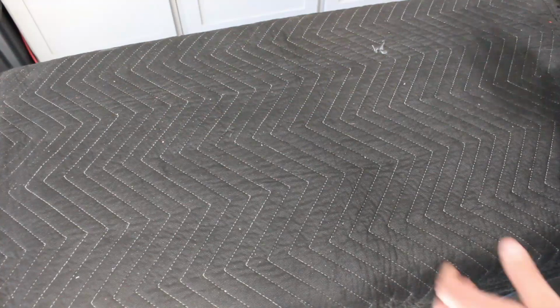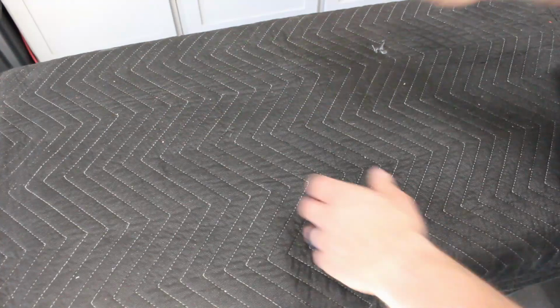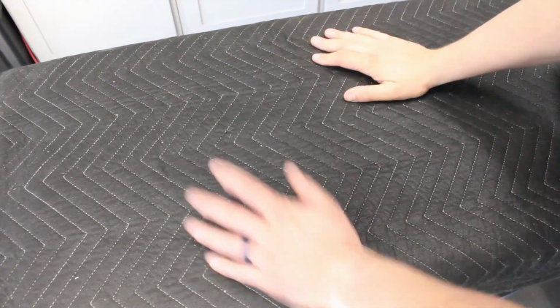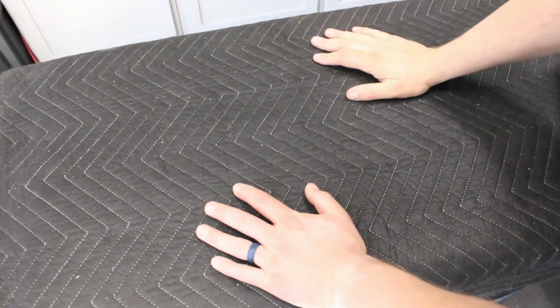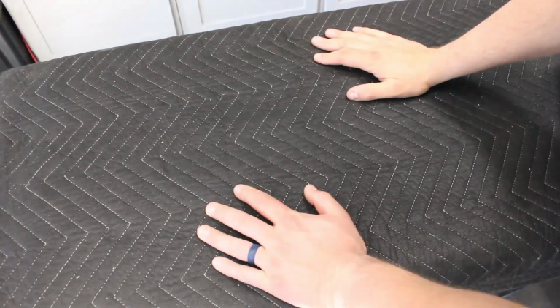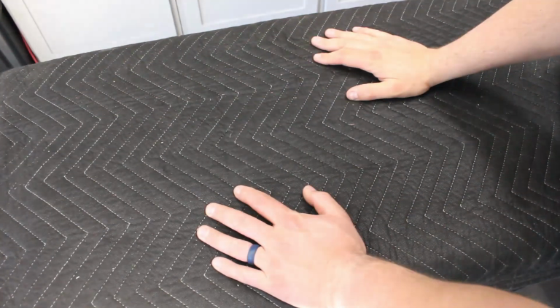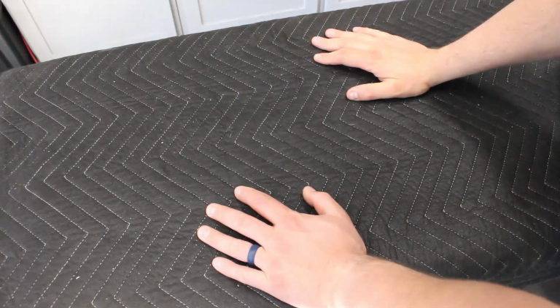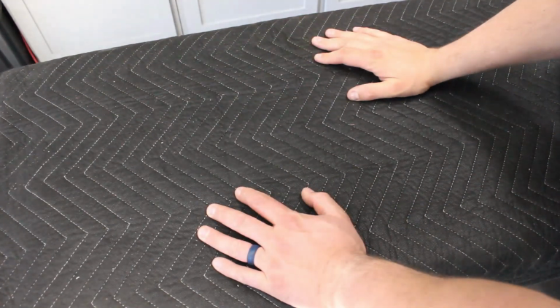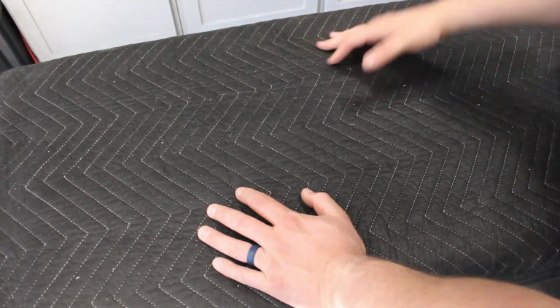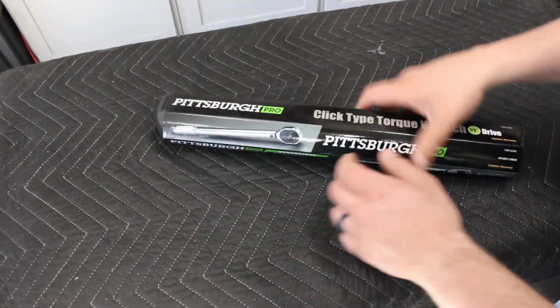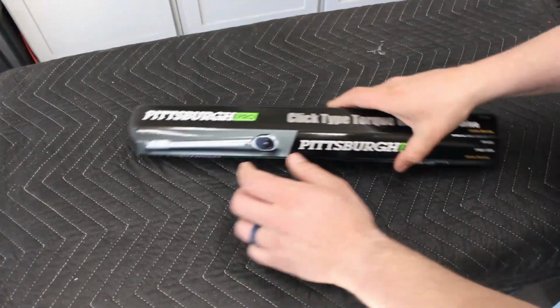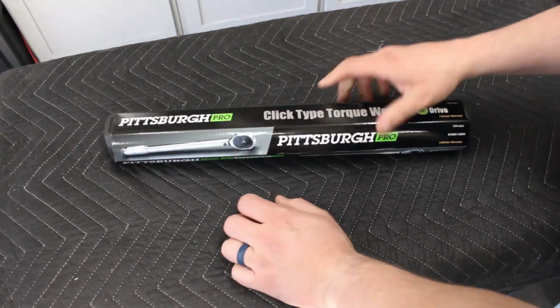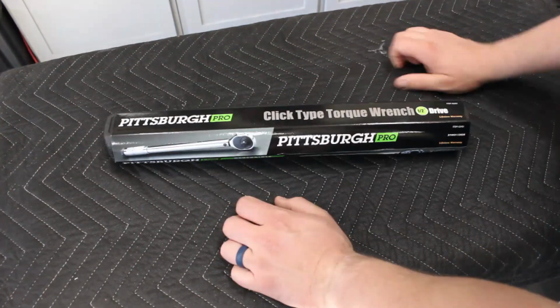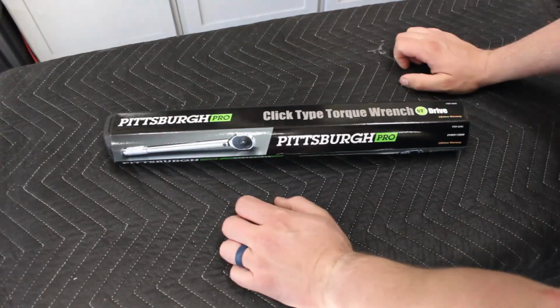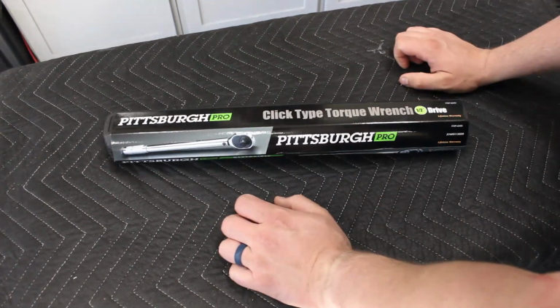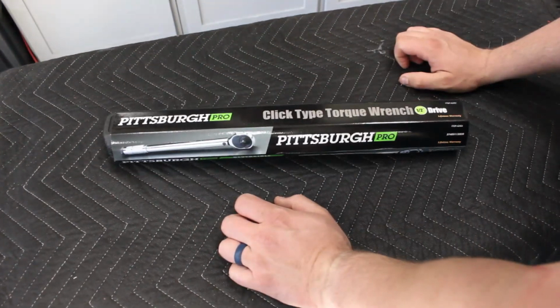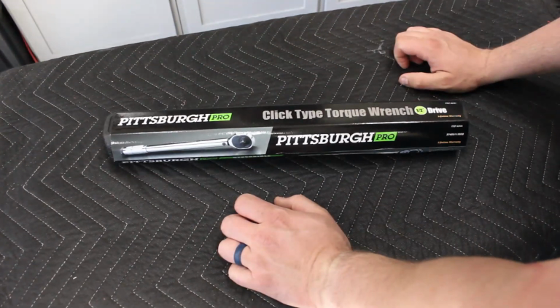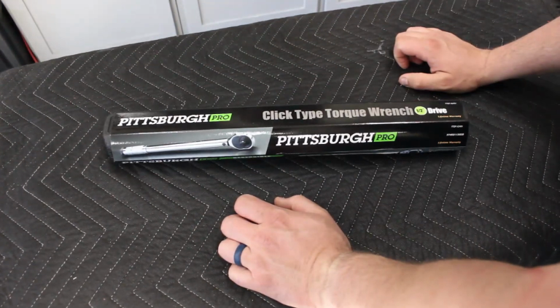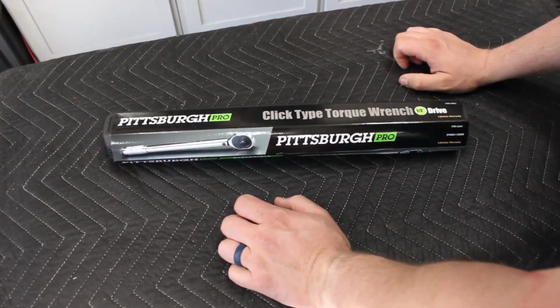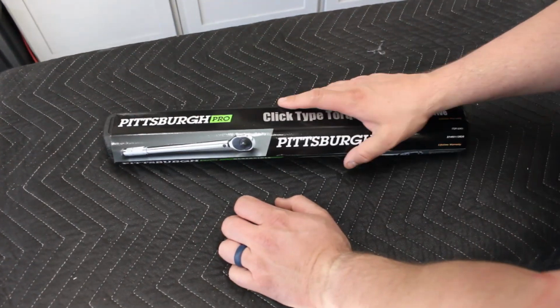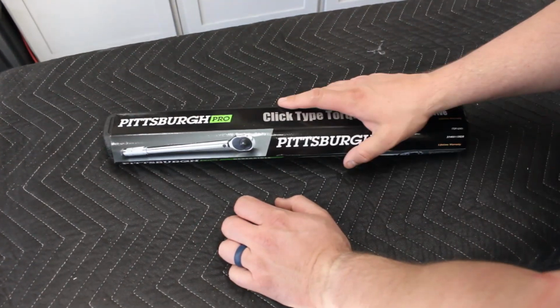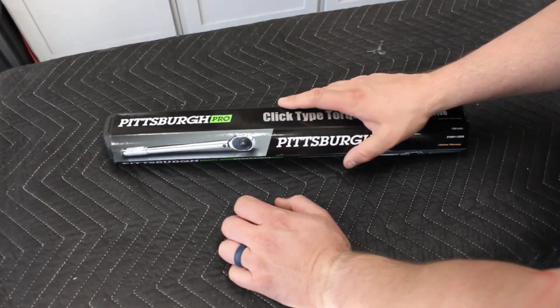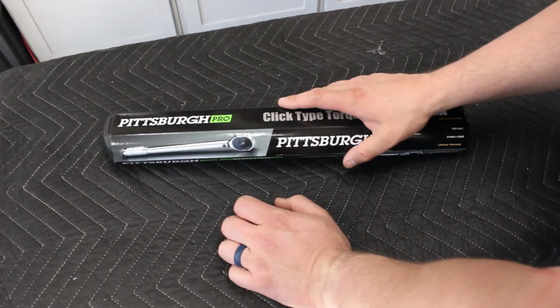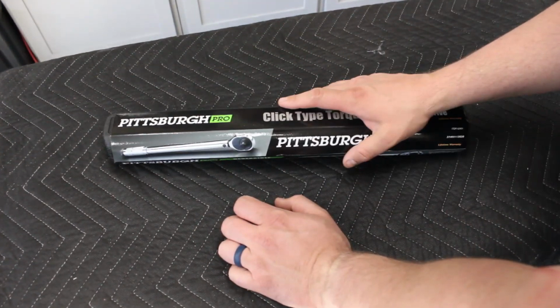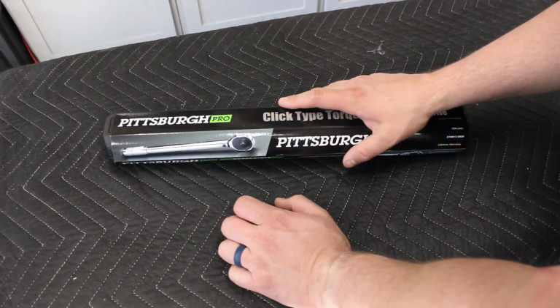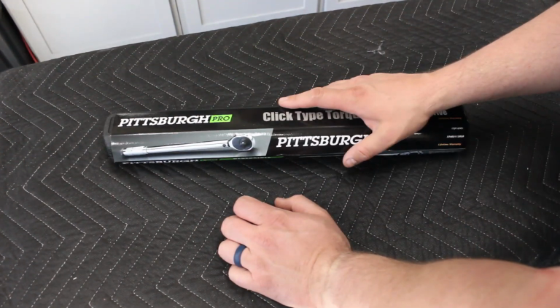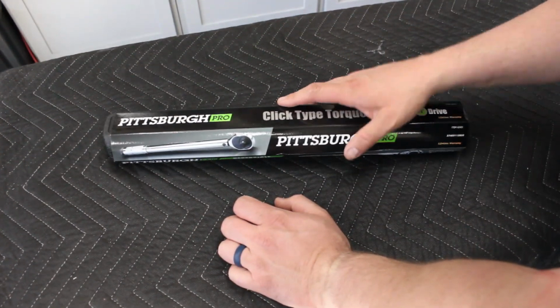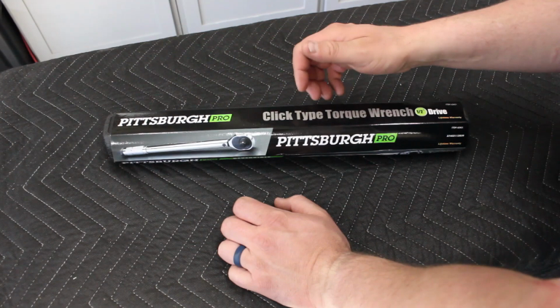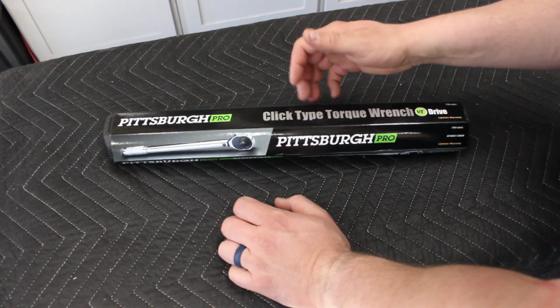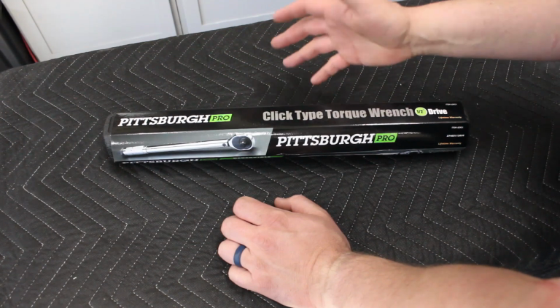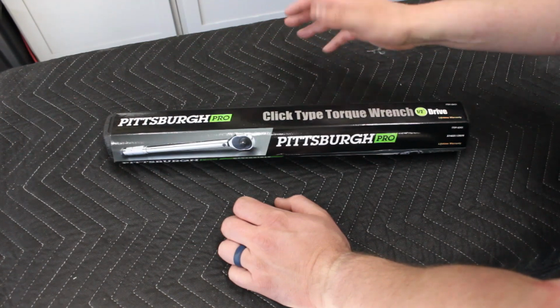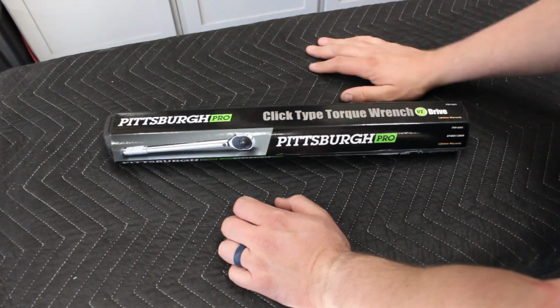Hey, welcome back. I kind of always had this burning question: how bad can you mess up a torque wrench and still be good?